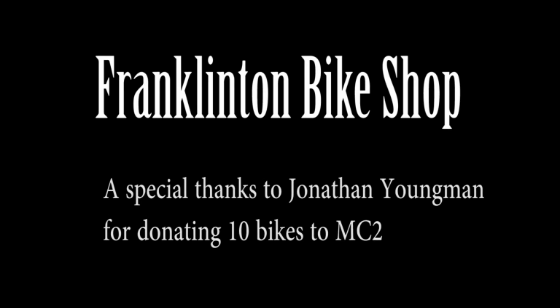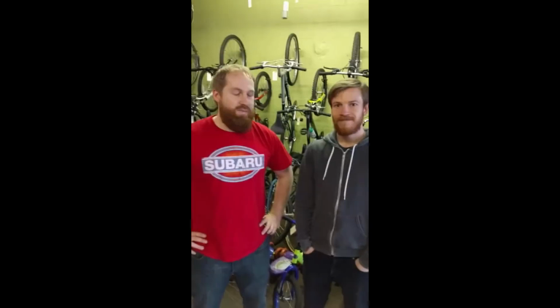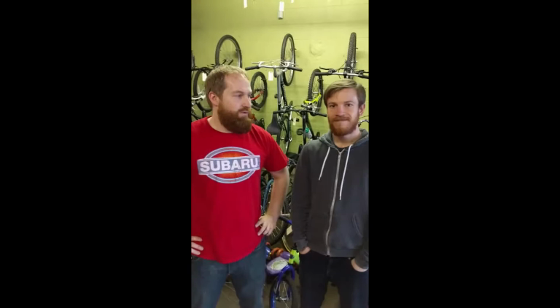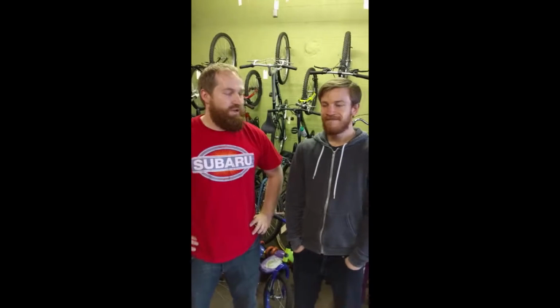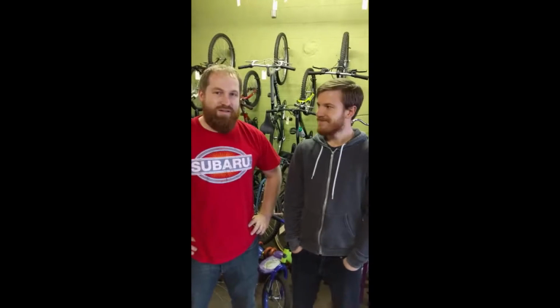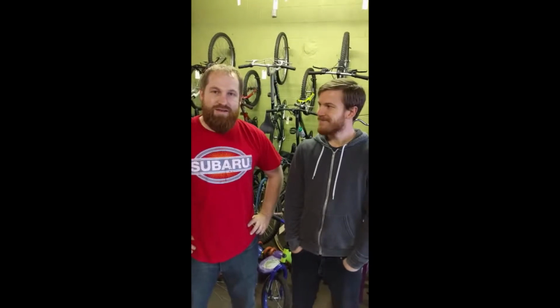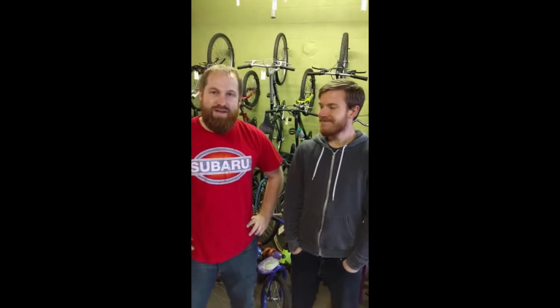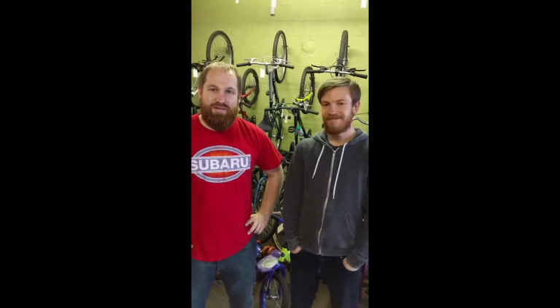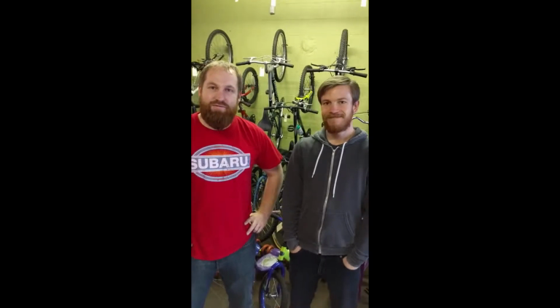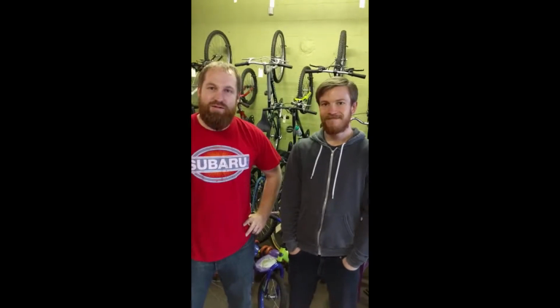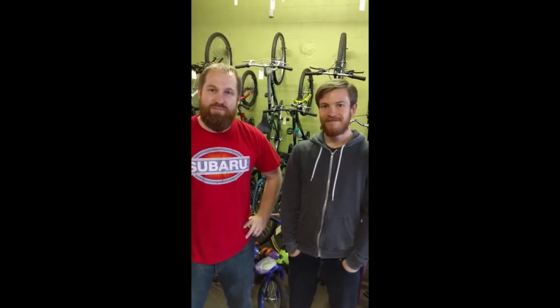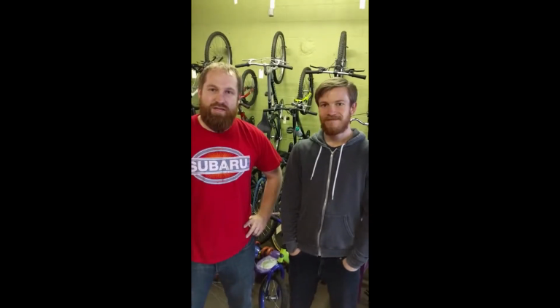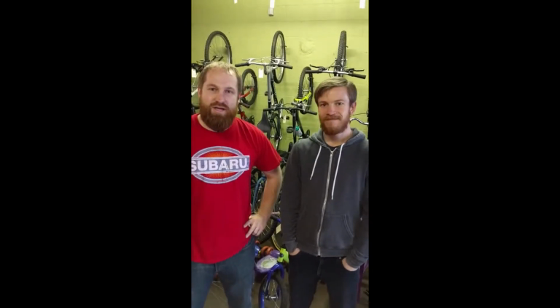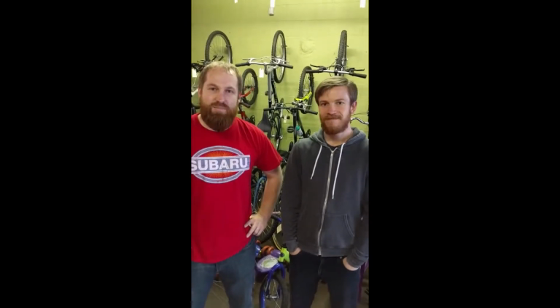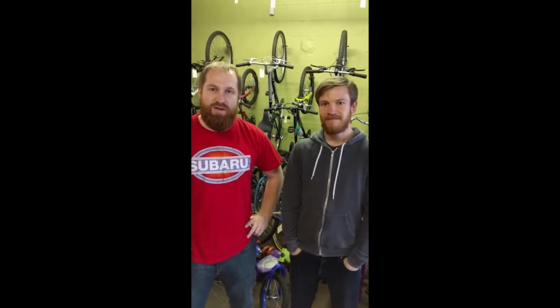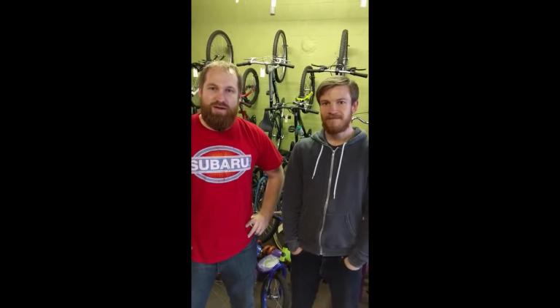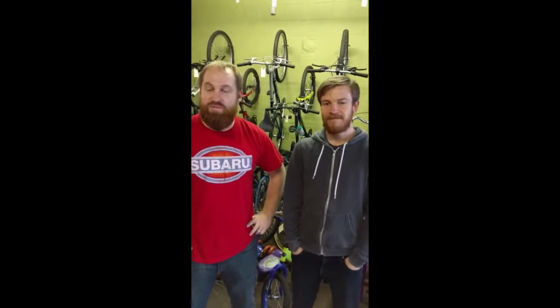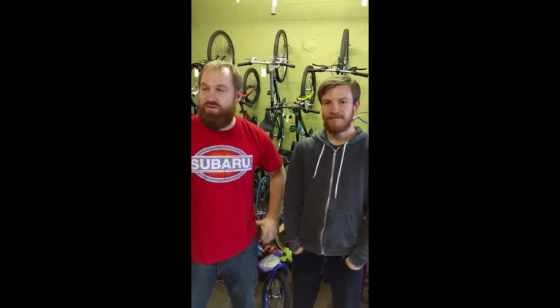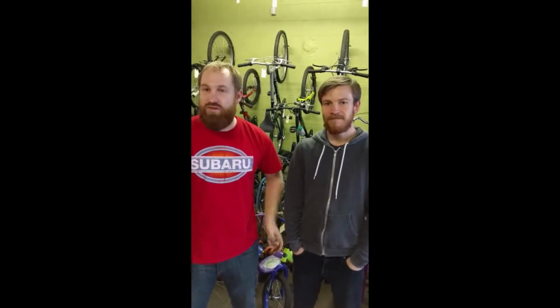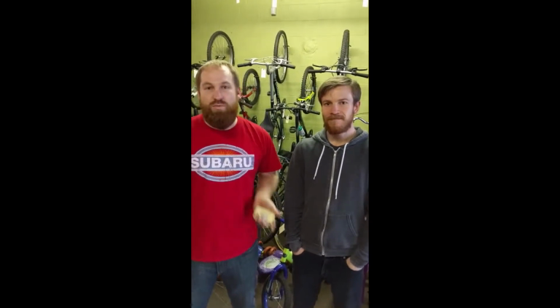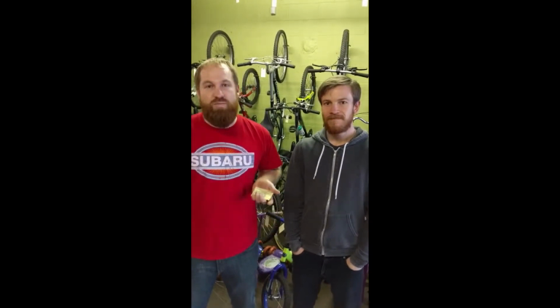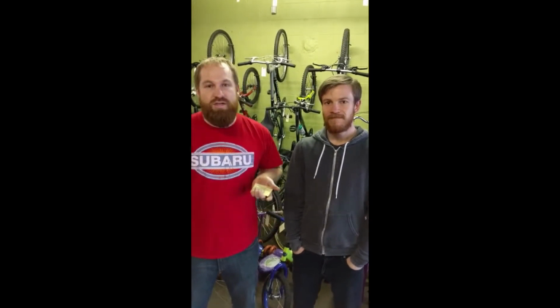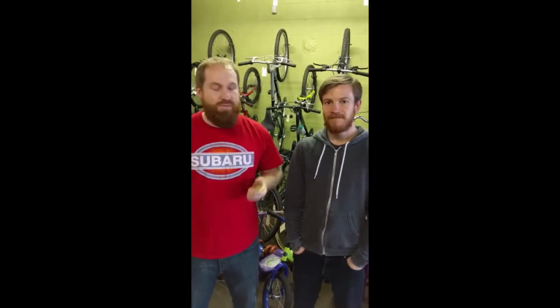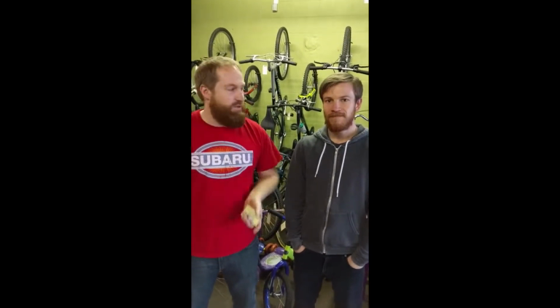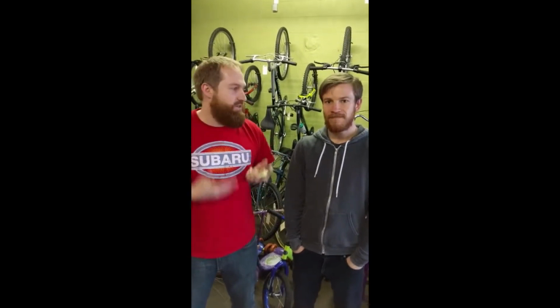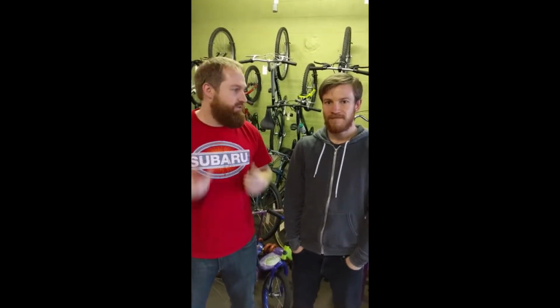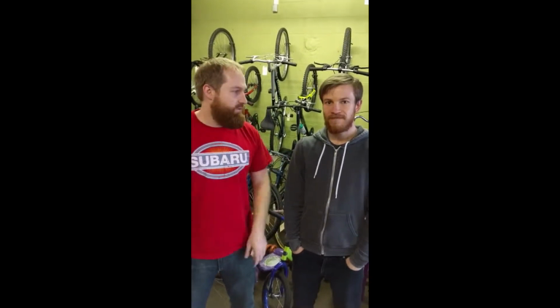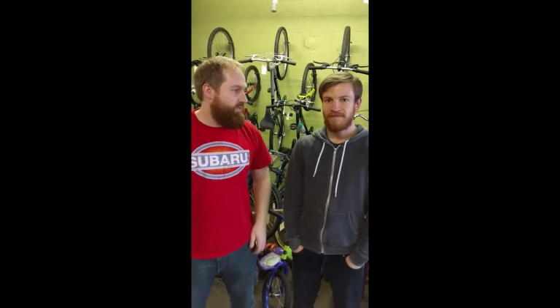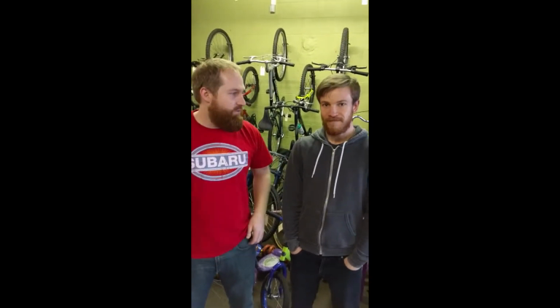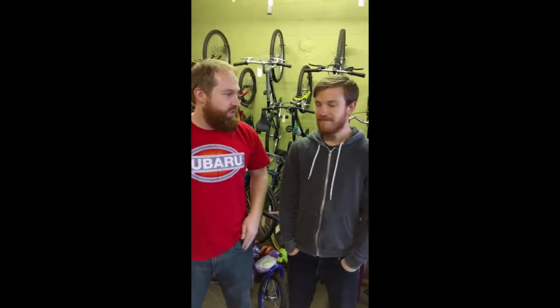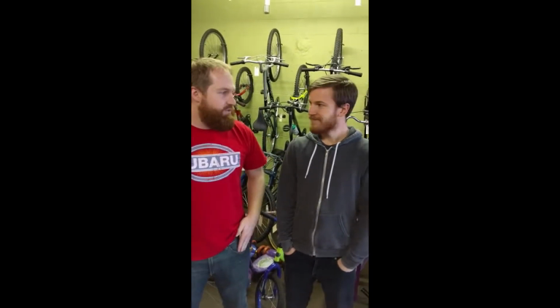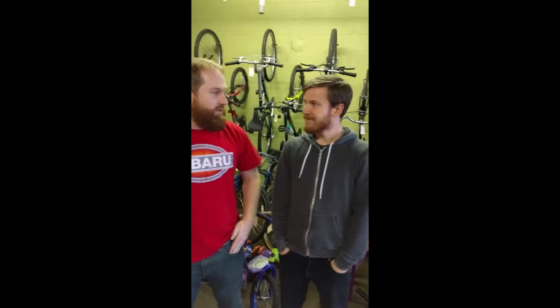I'm here with Johnathan at the Franklton Bike Shop. This is a community bike shop. Why don't you tell us a little bit about what you guys do here.